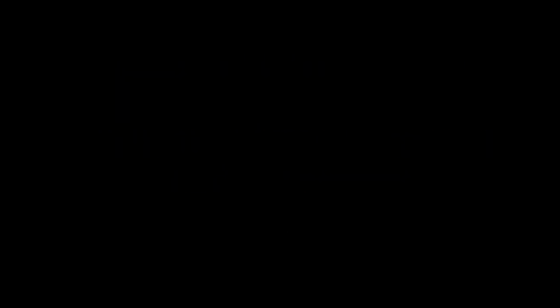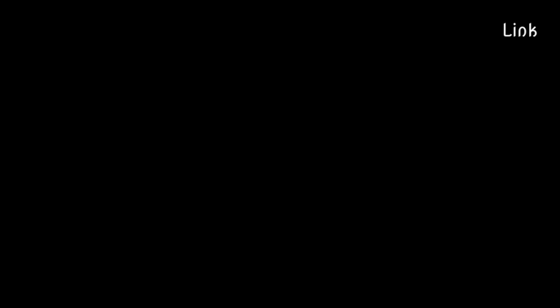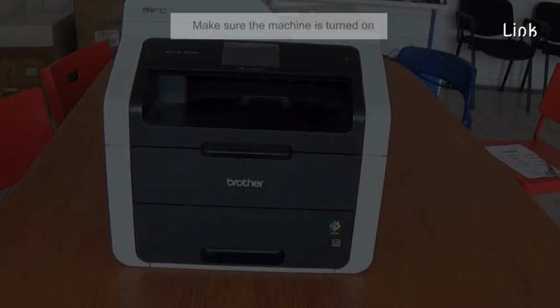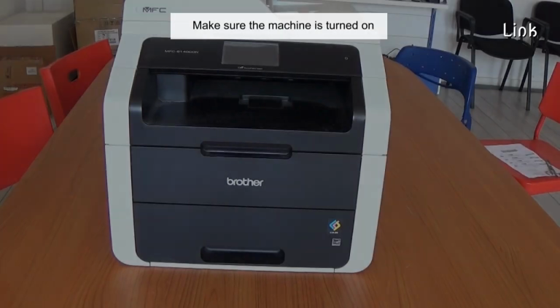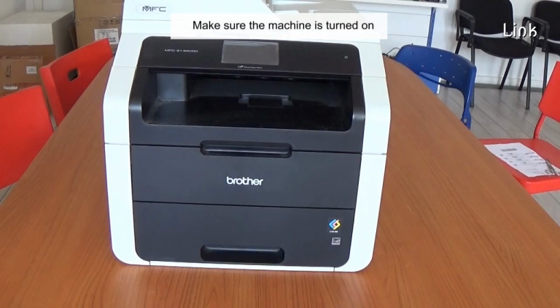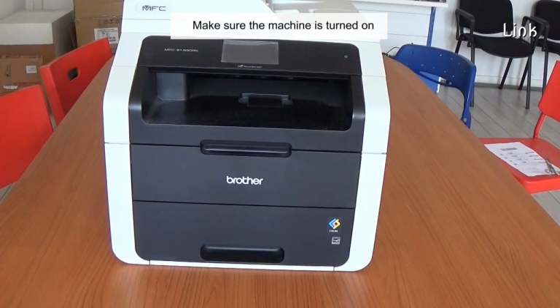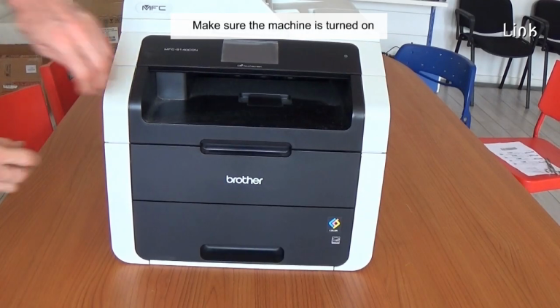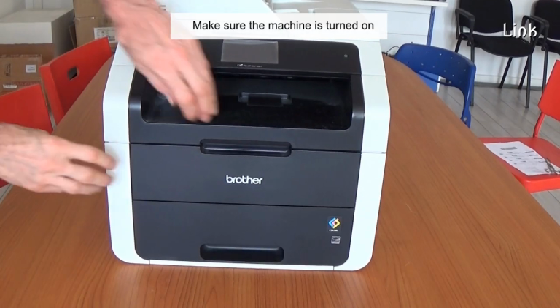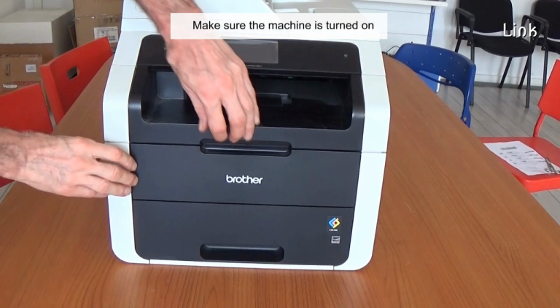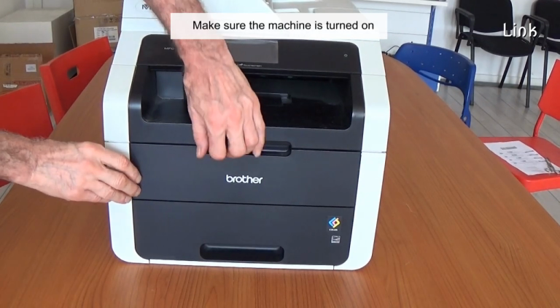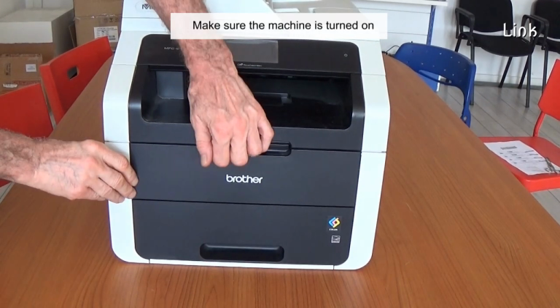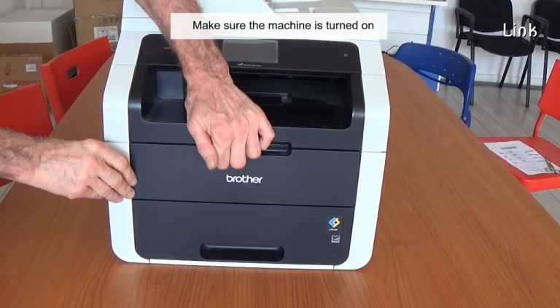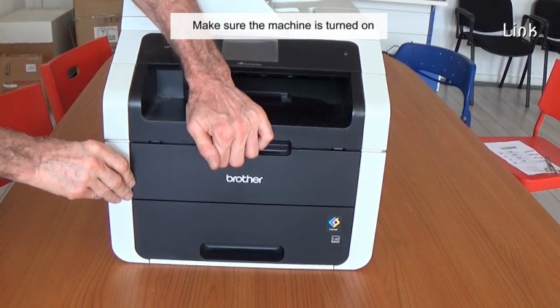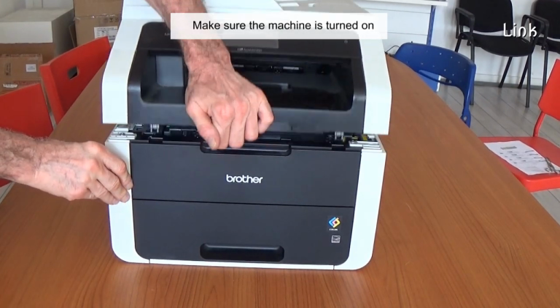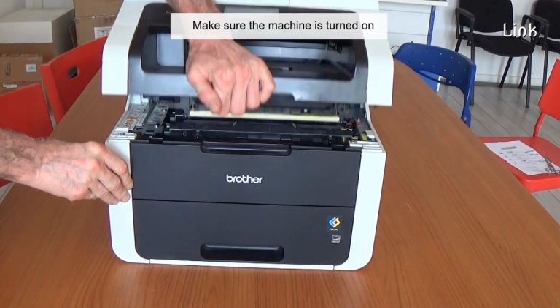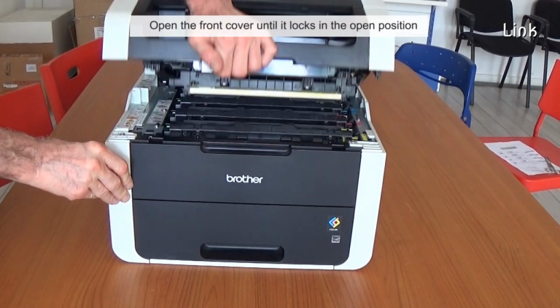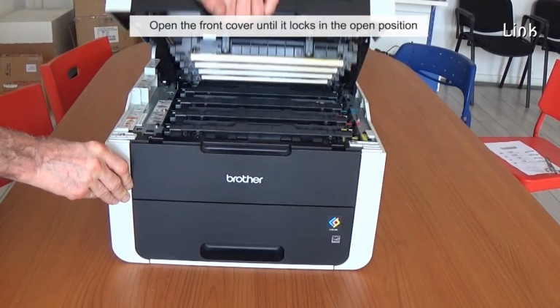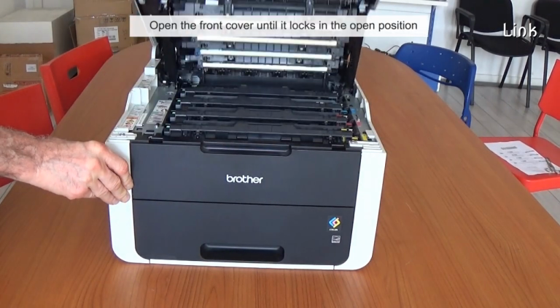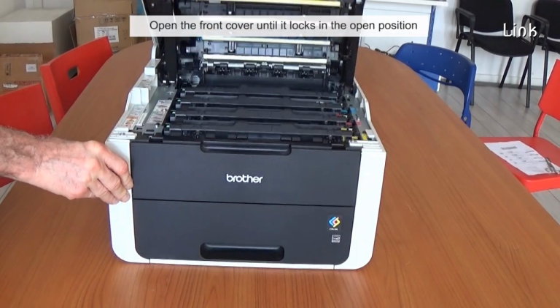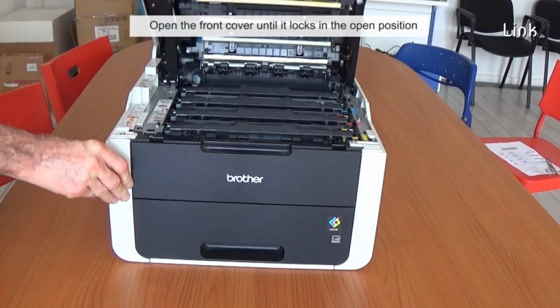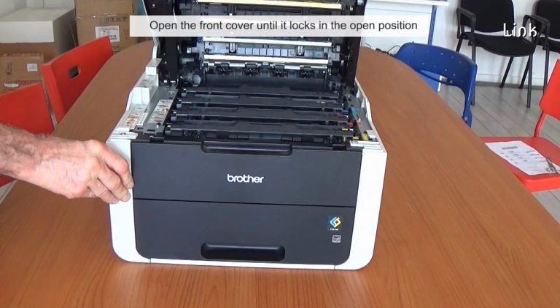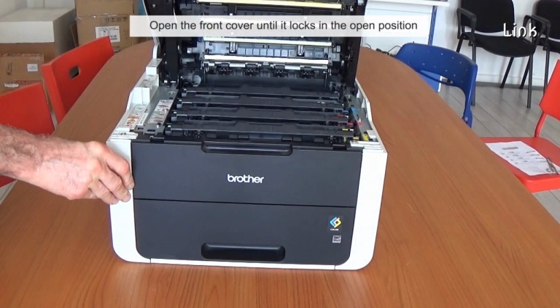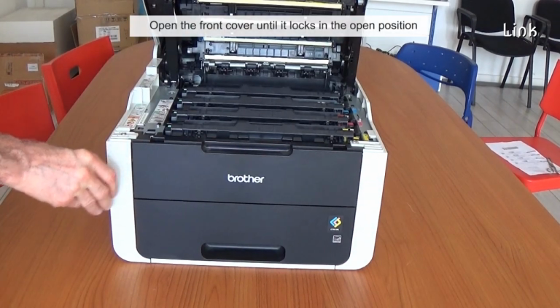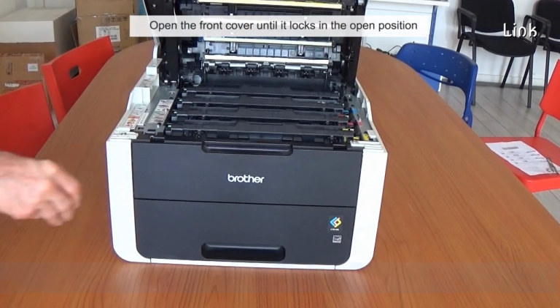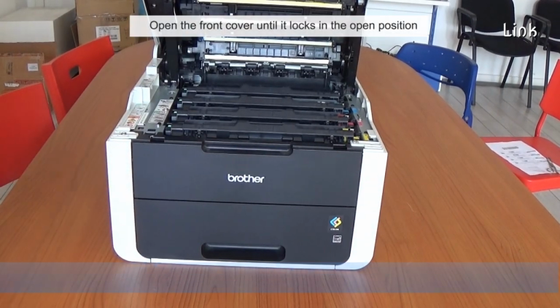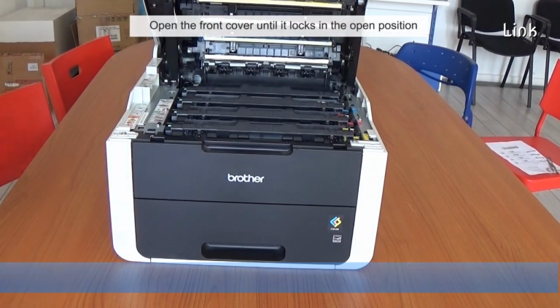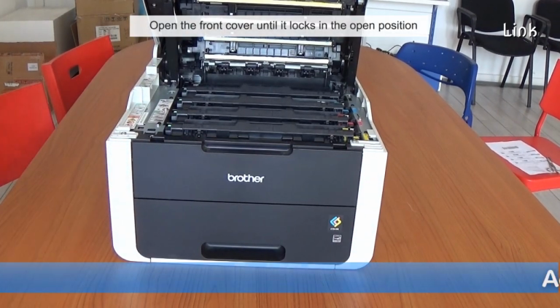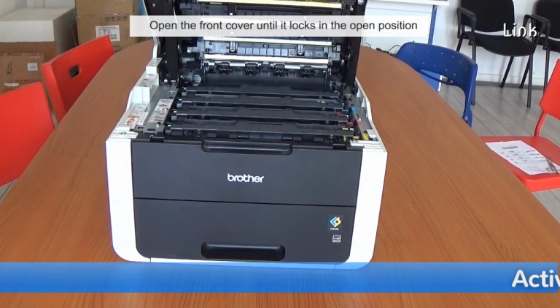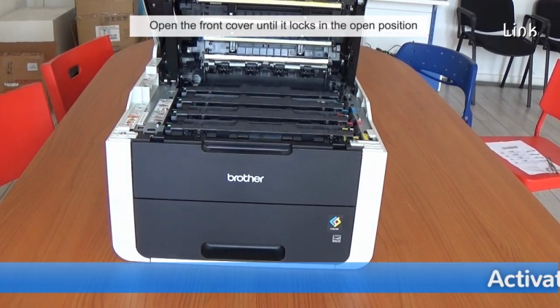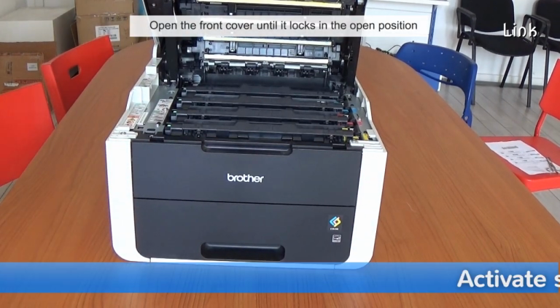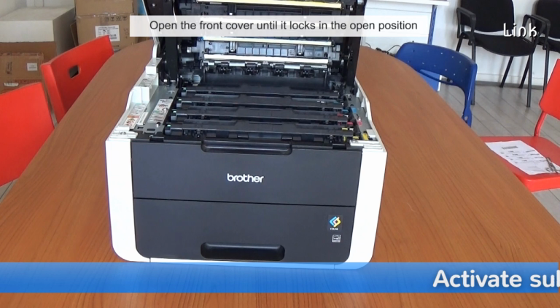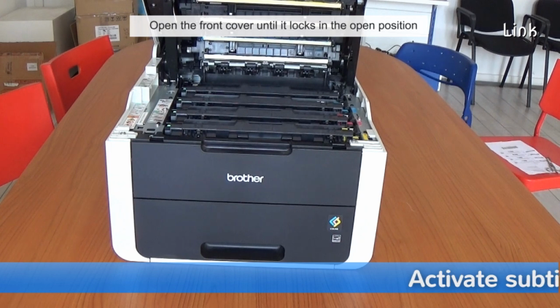Make sure the machine is turned on. Open the front cover until it locks in the open position.